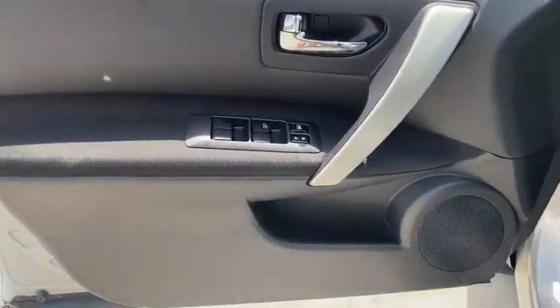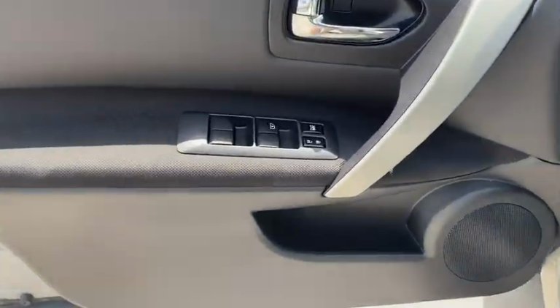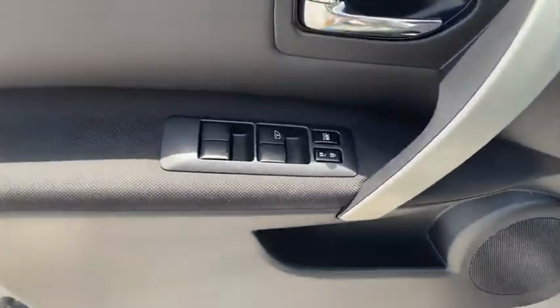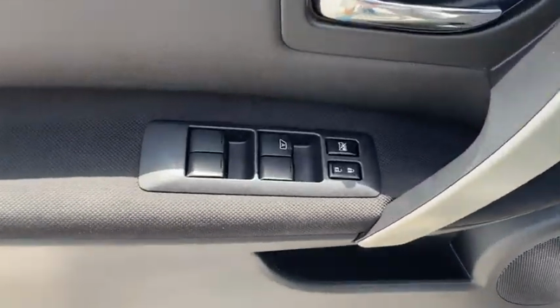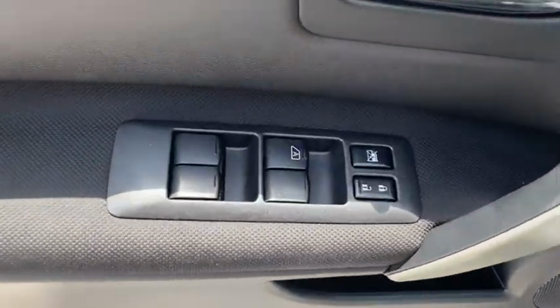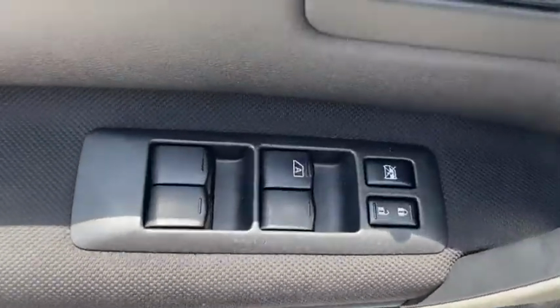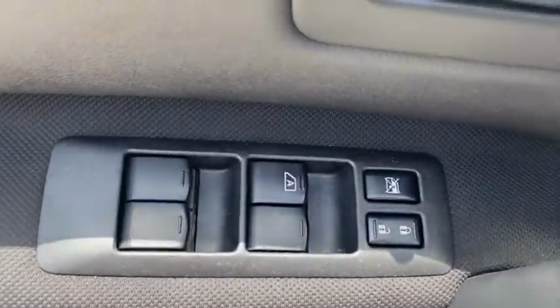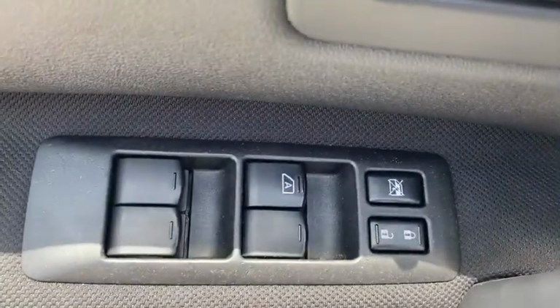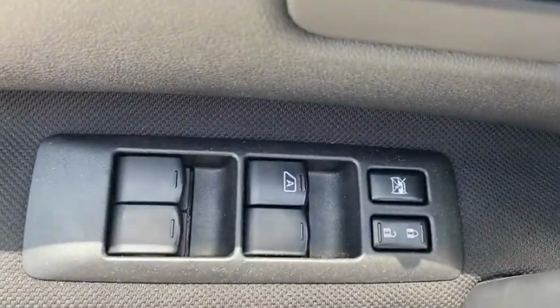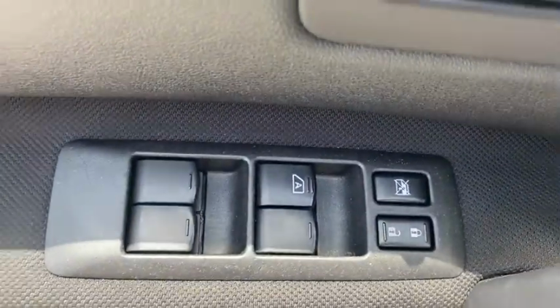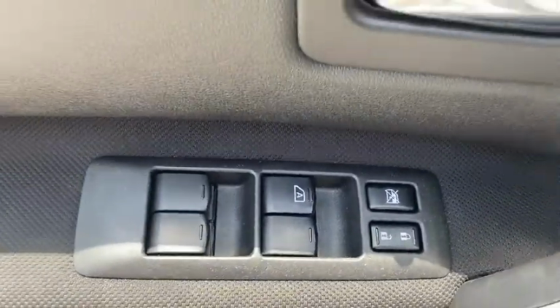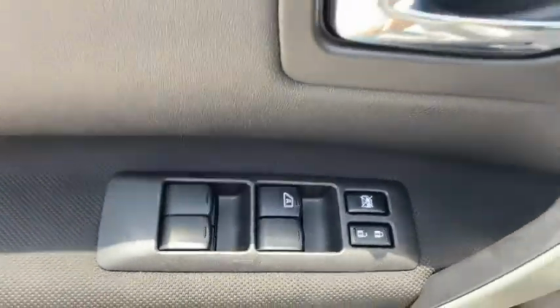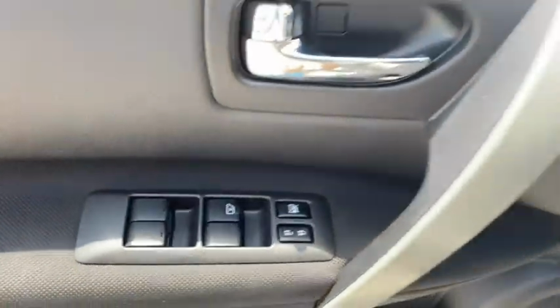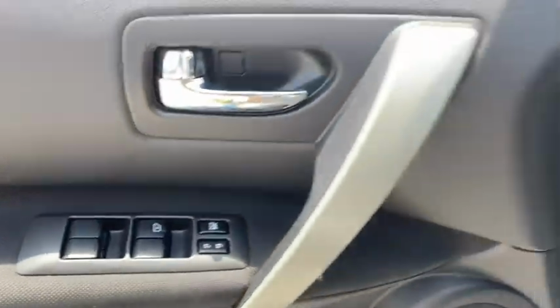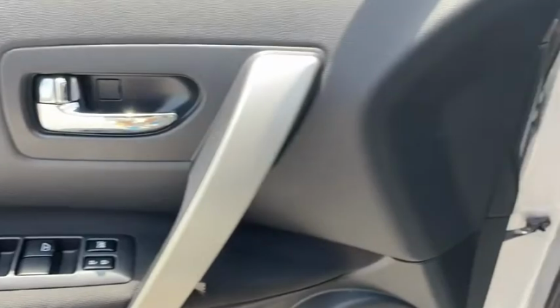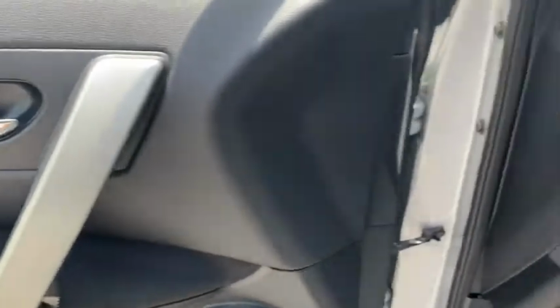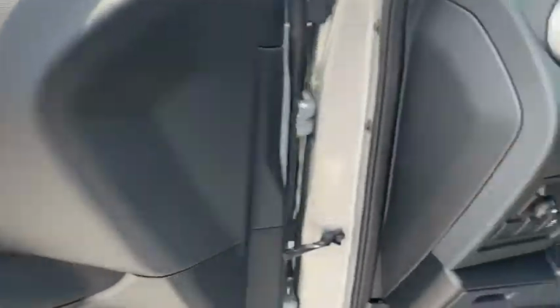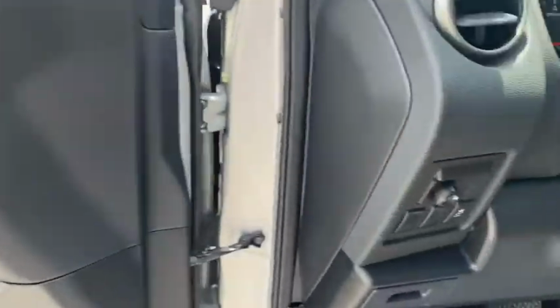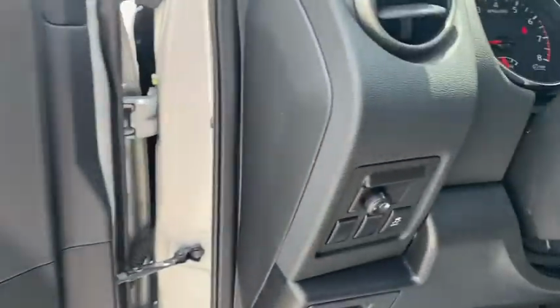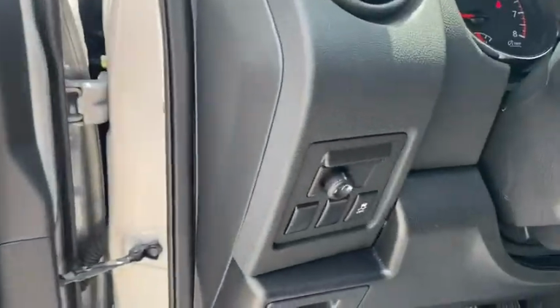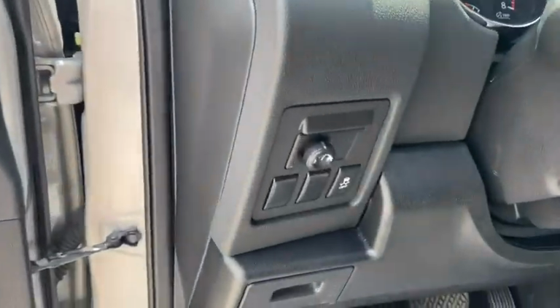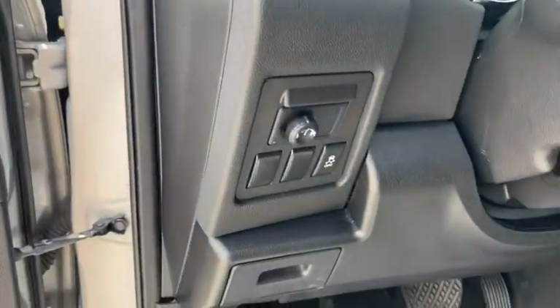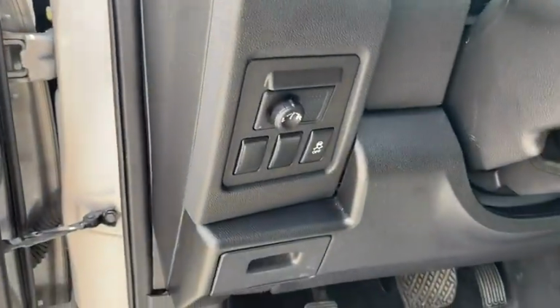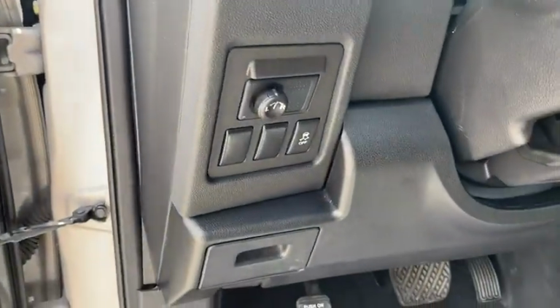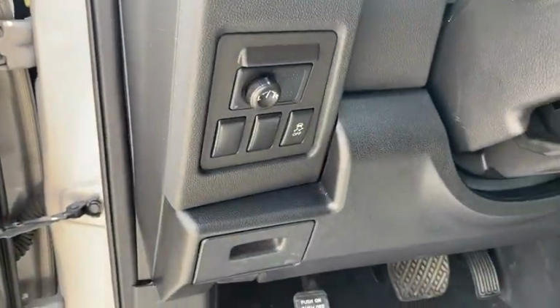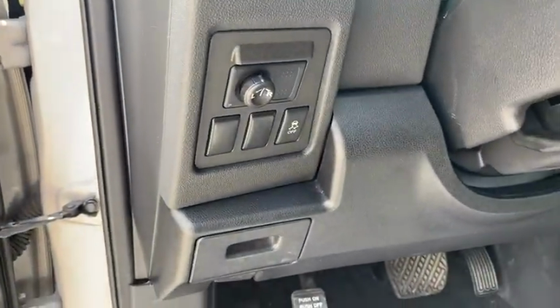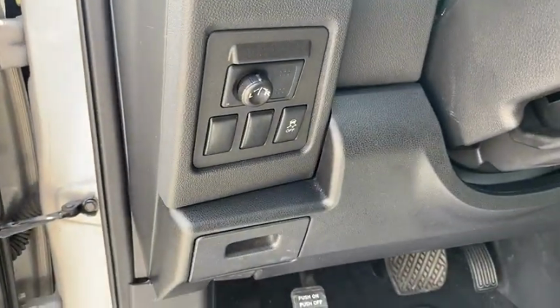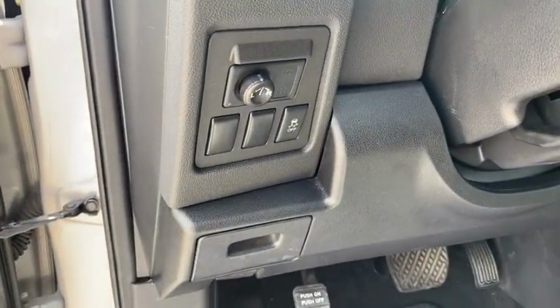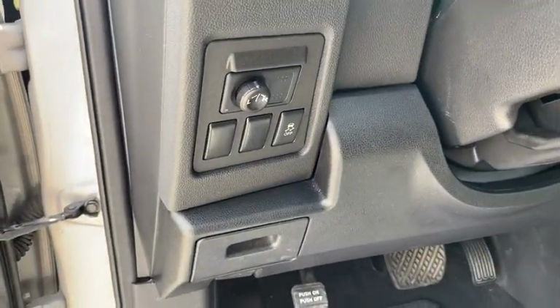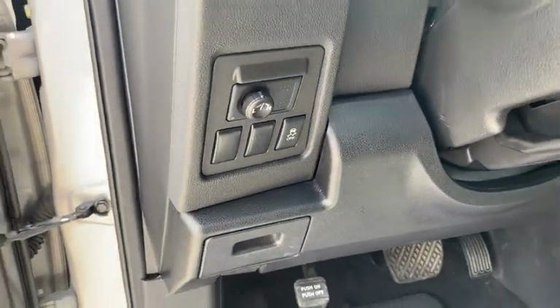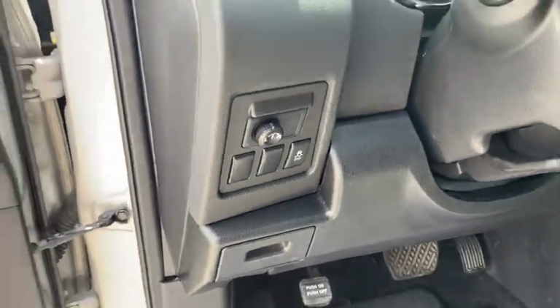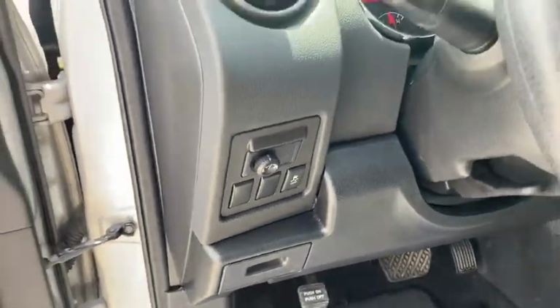This vehicle has less than 80,000 miles. Here are some of this vehicle's great options.